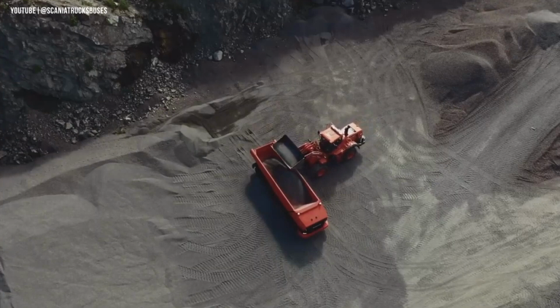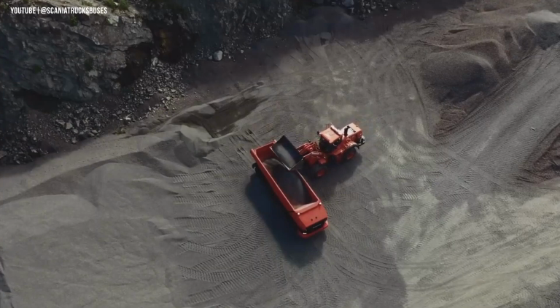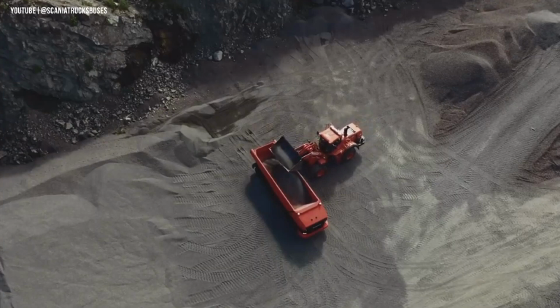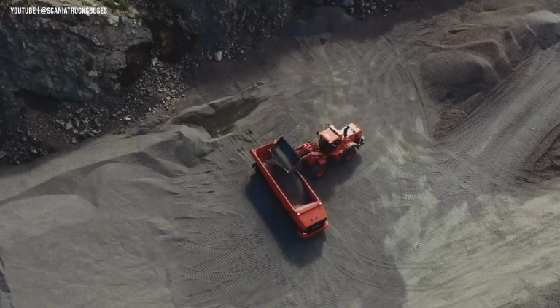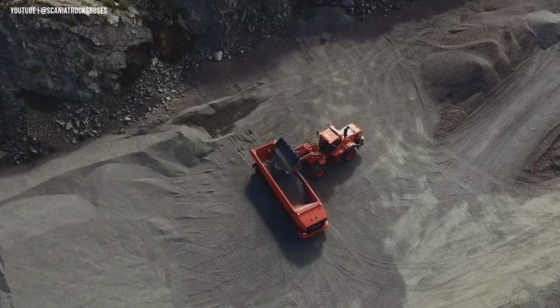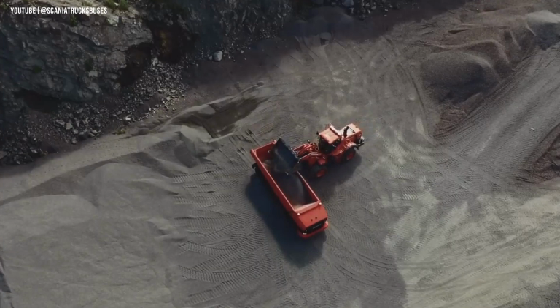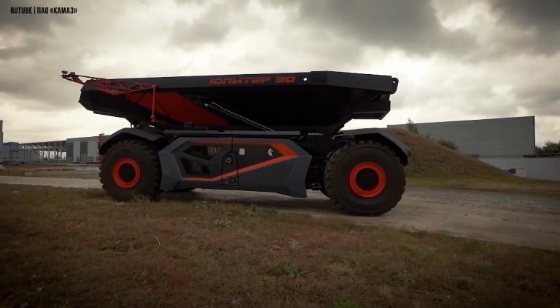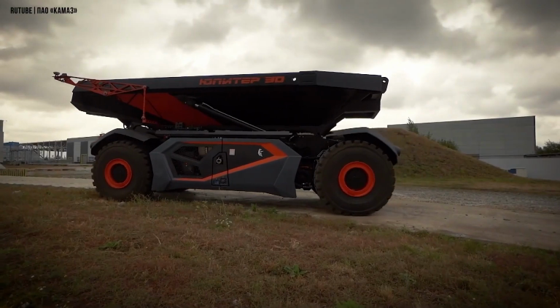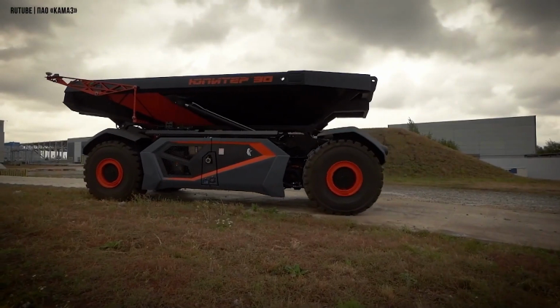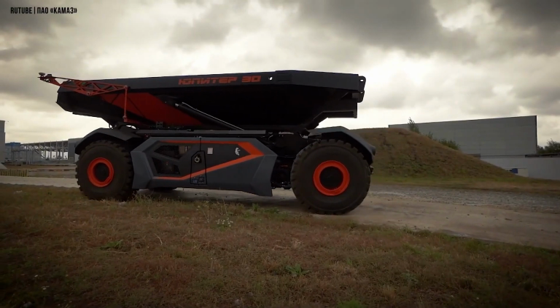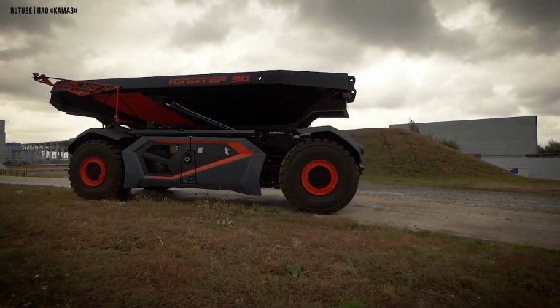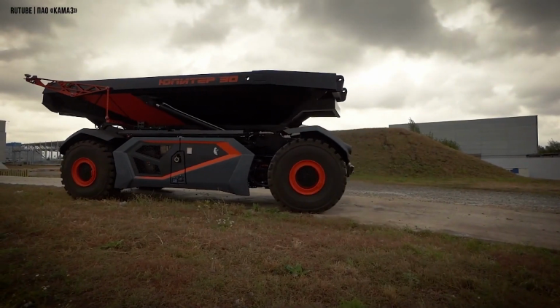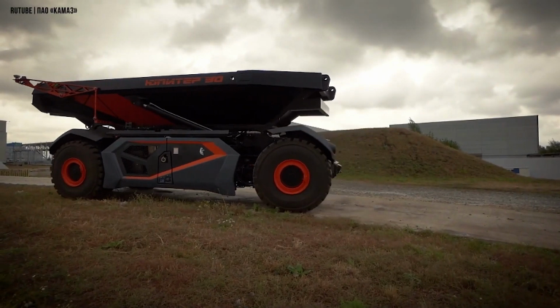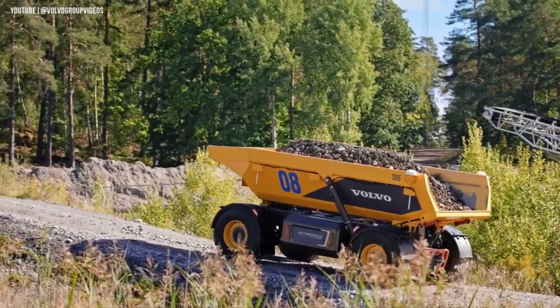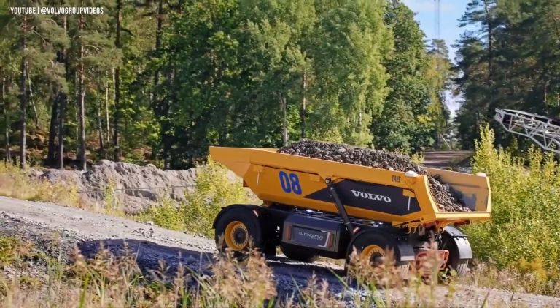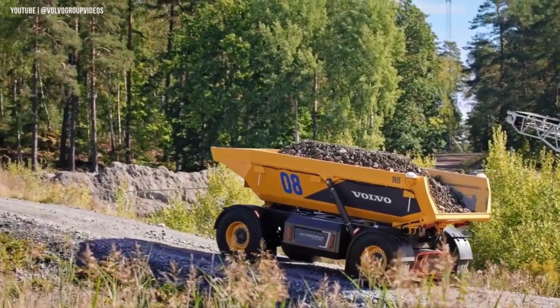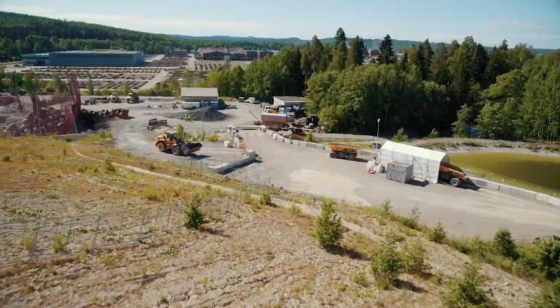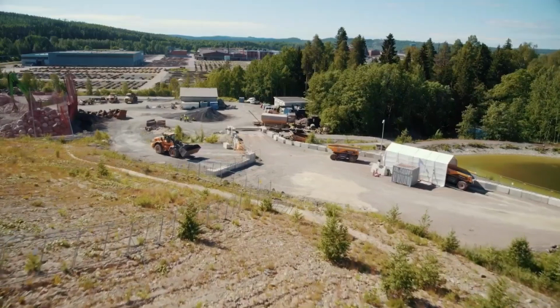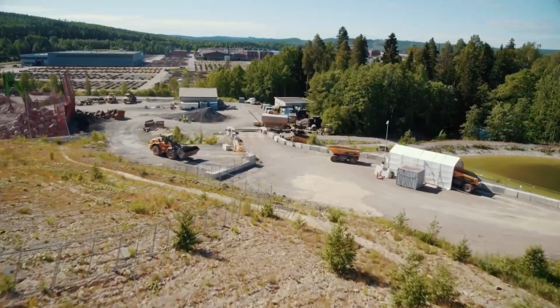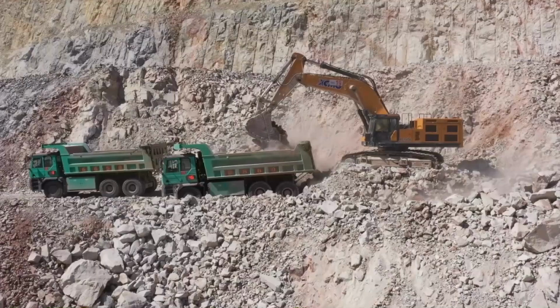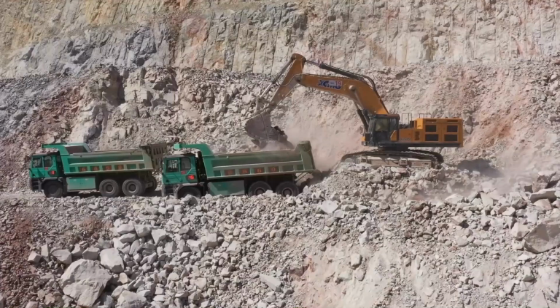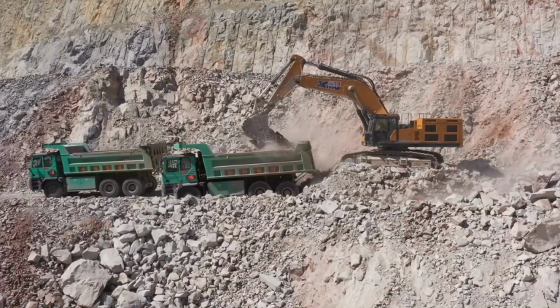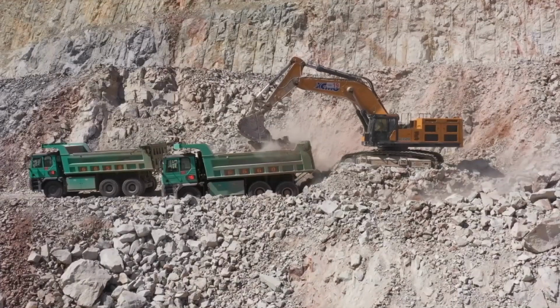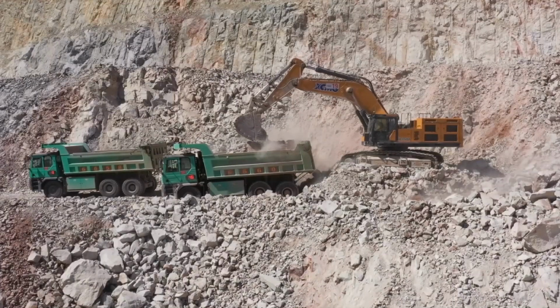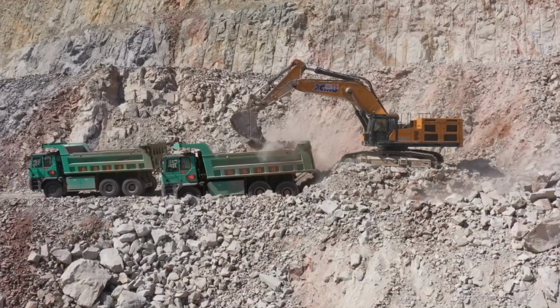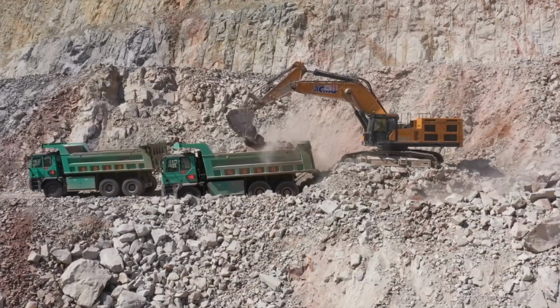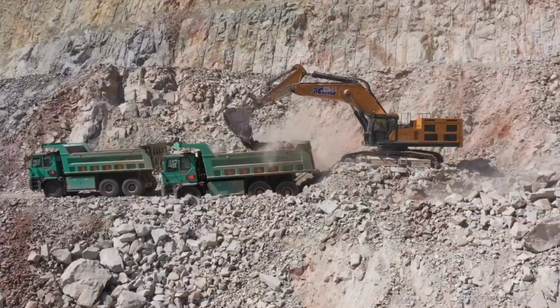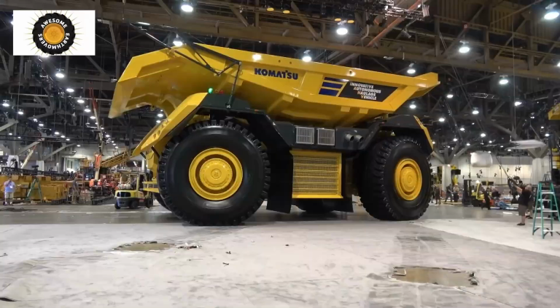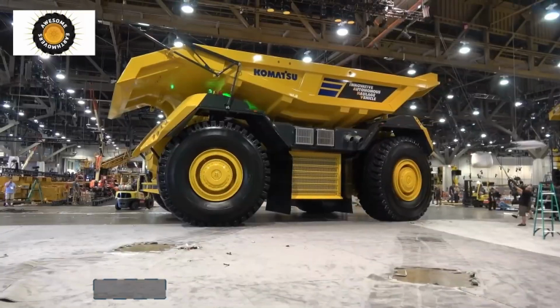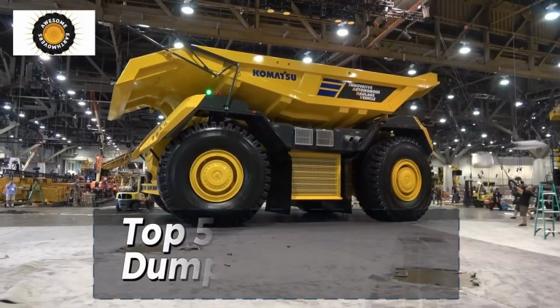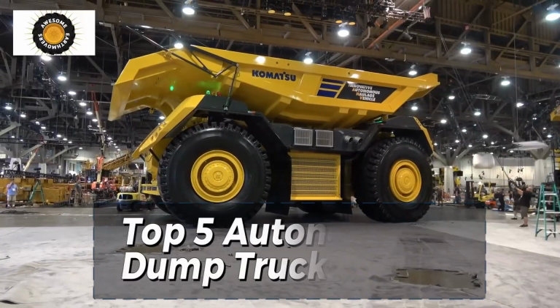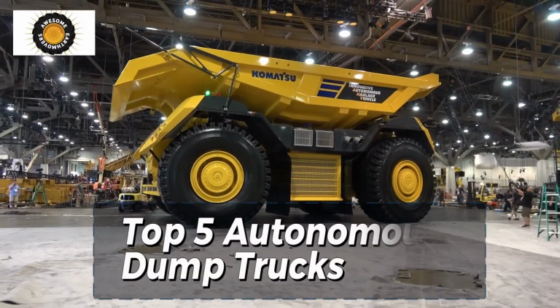Get ready to witness the future of mining in motion. Join us as we explore the groundbreaking features of these next-gen trucks.